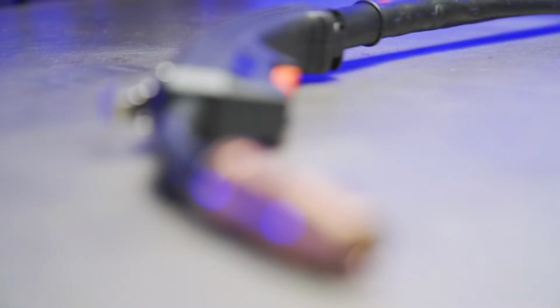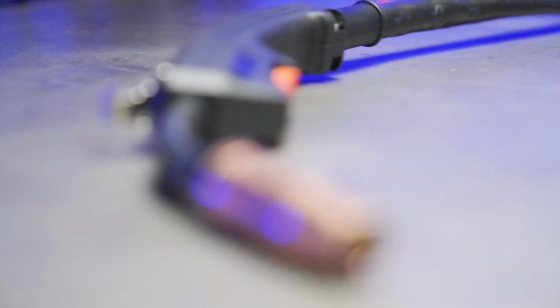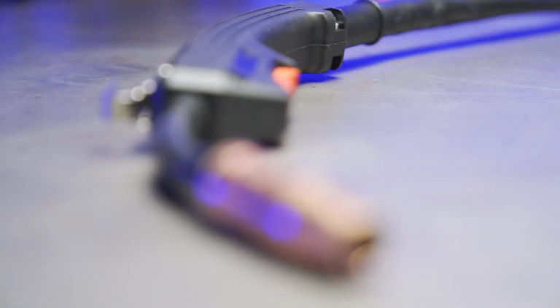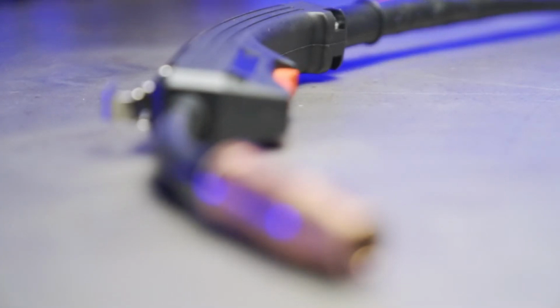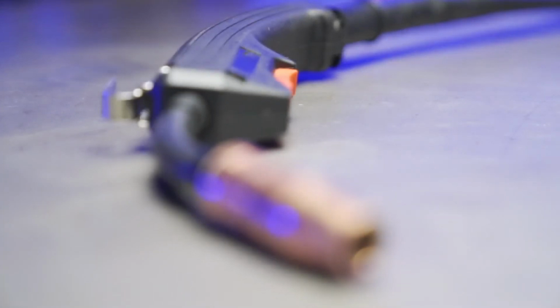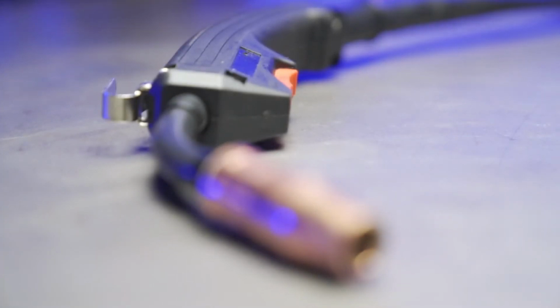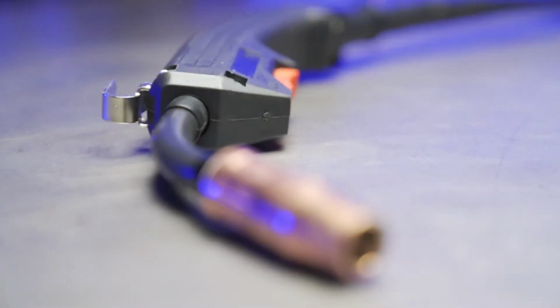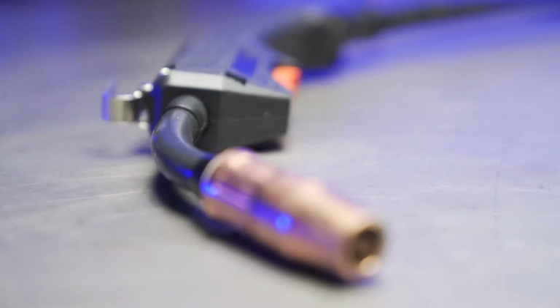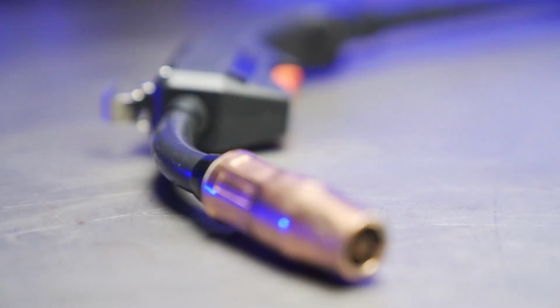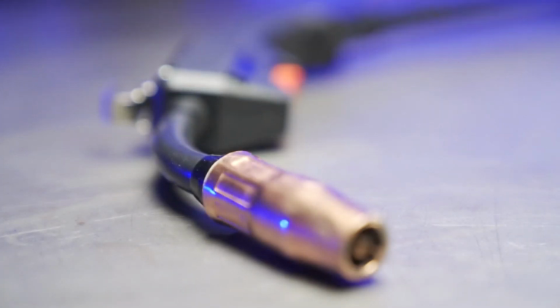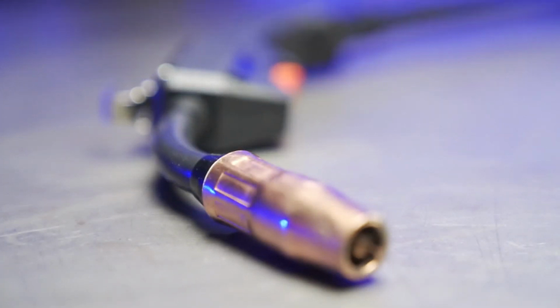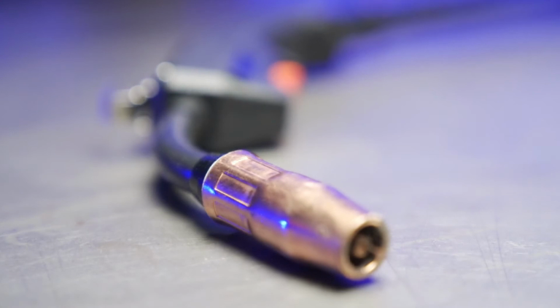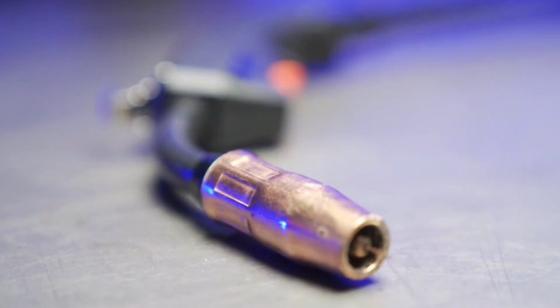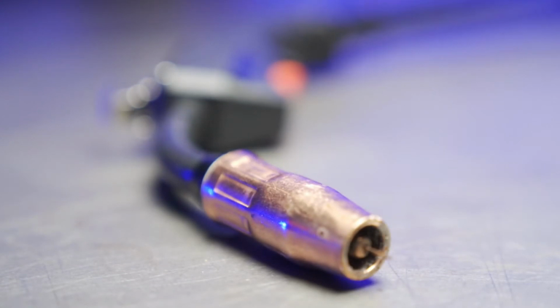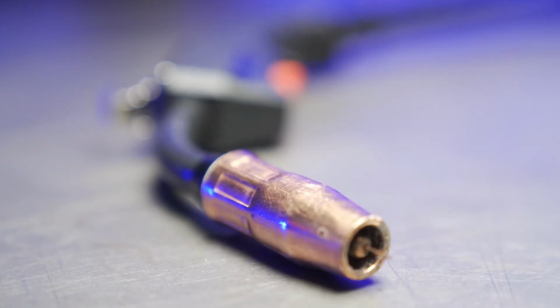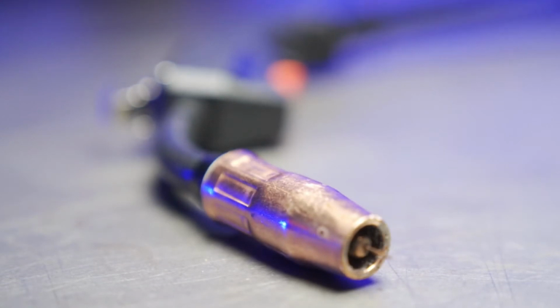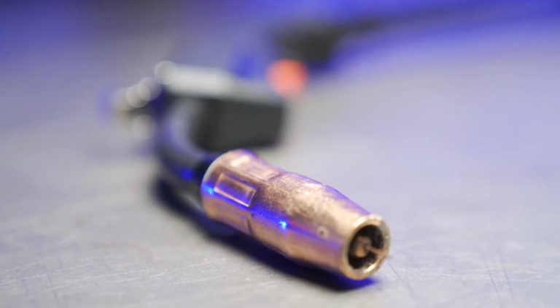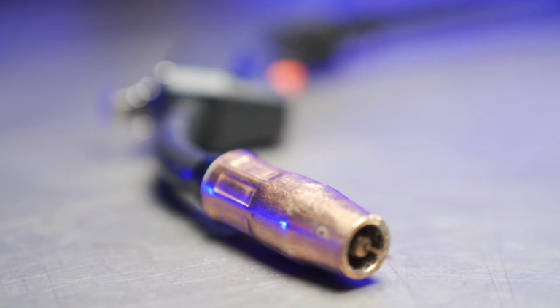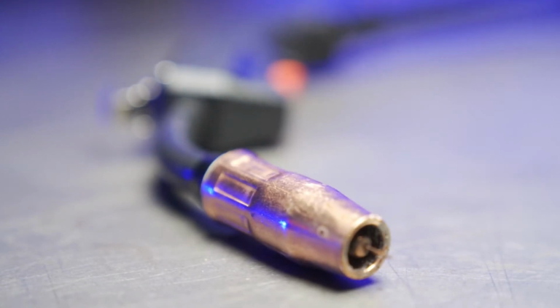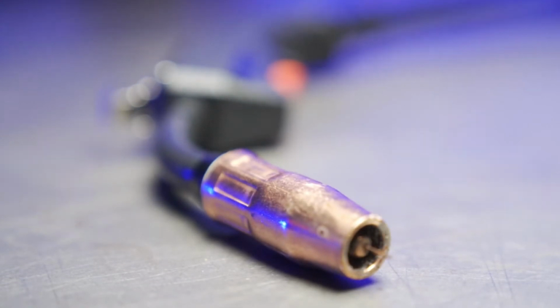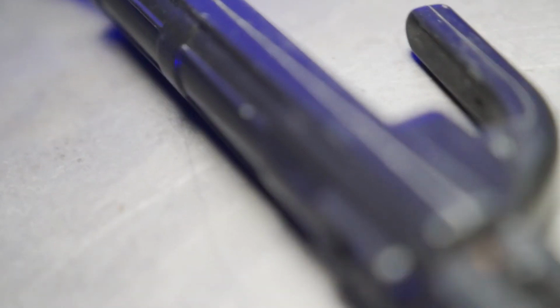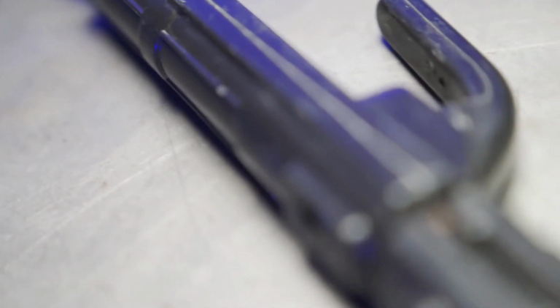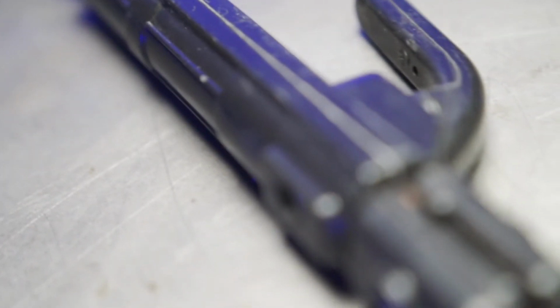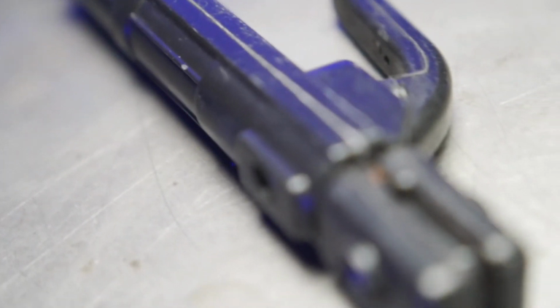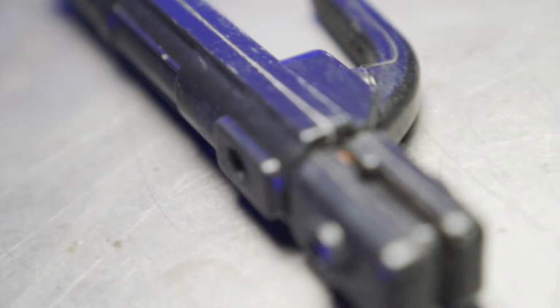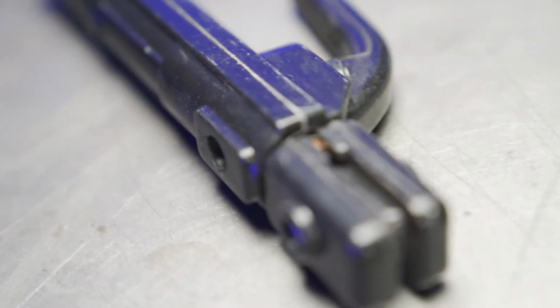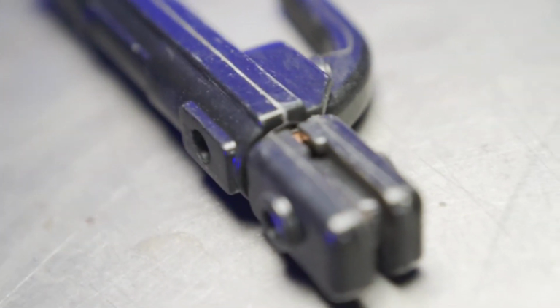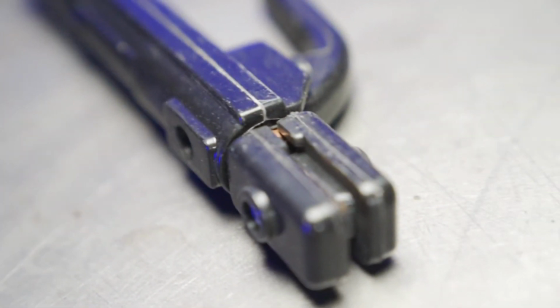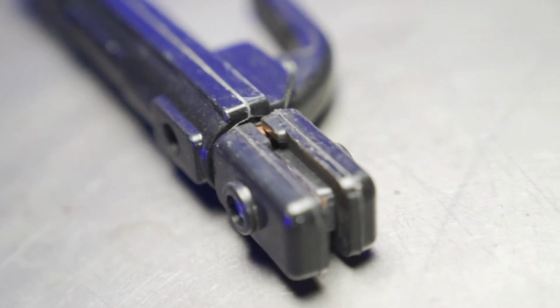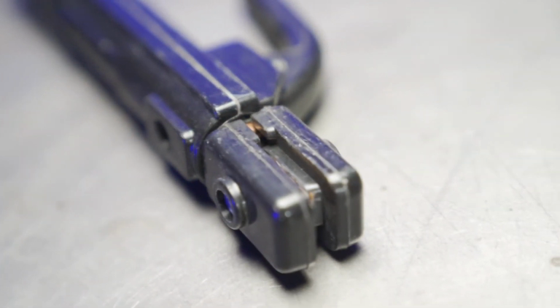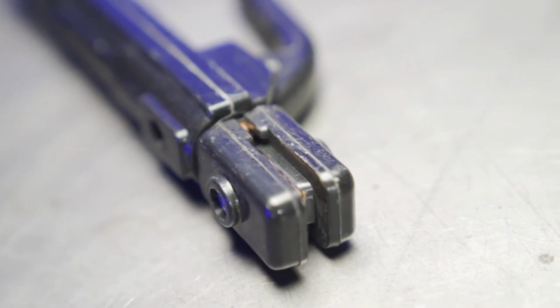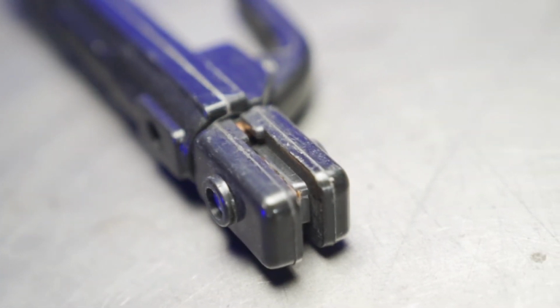Included in the box is of course the welder itself, the attached MIG gun, the ground clamp, and the stick welding electrode holder or stinger.